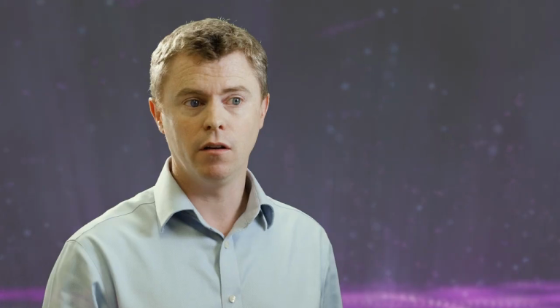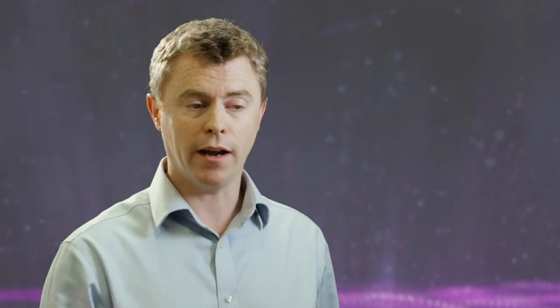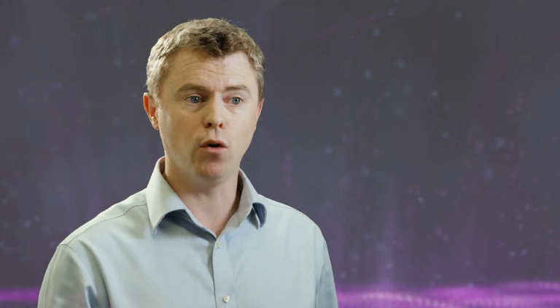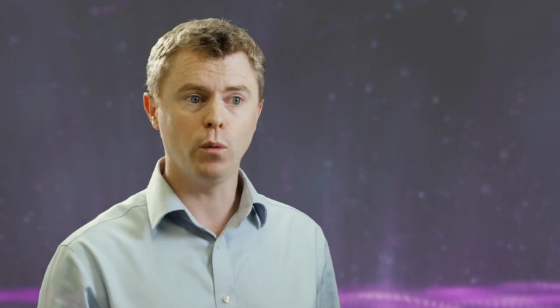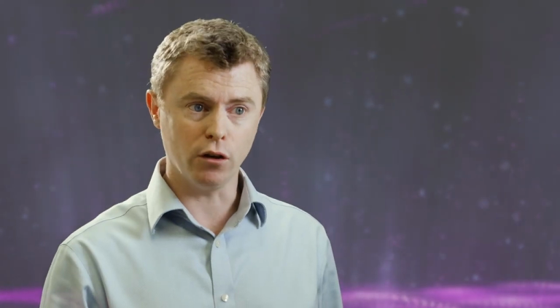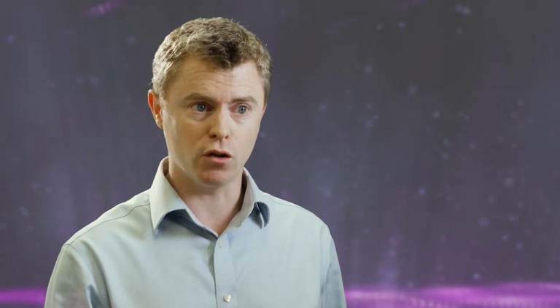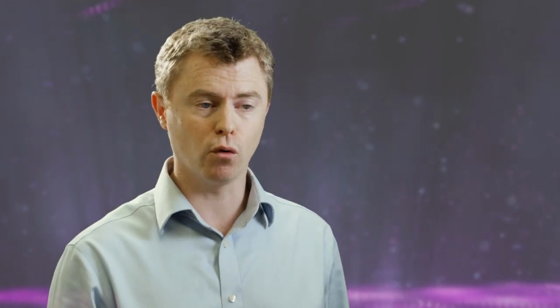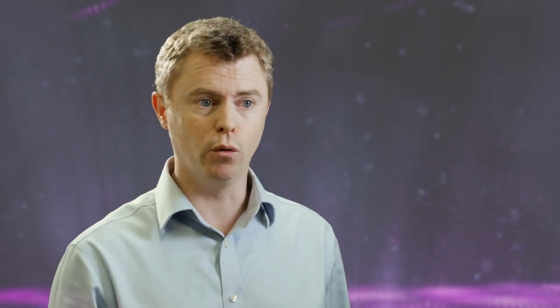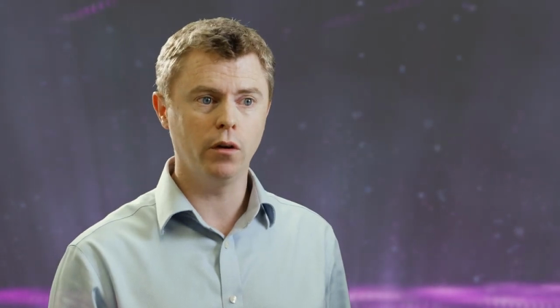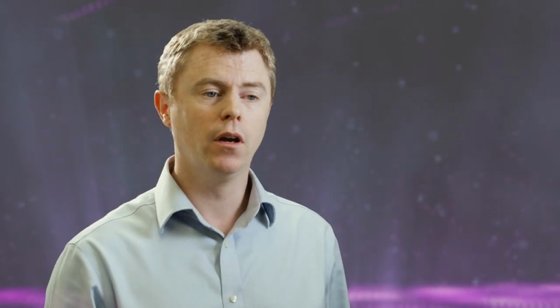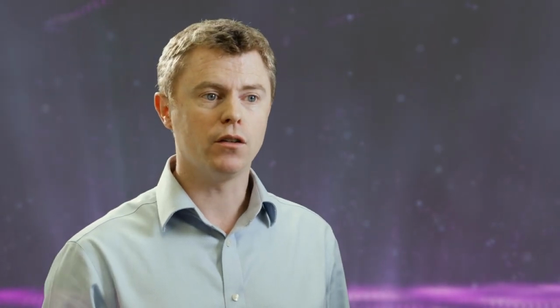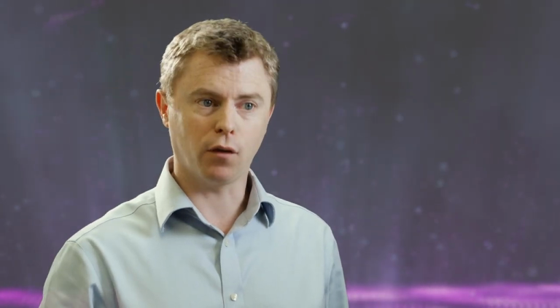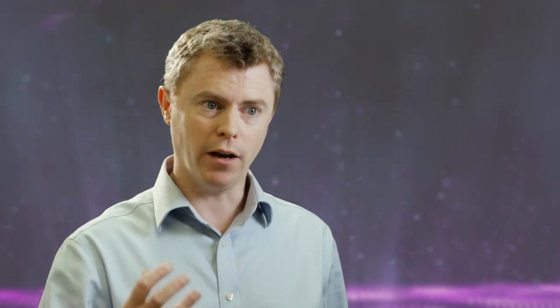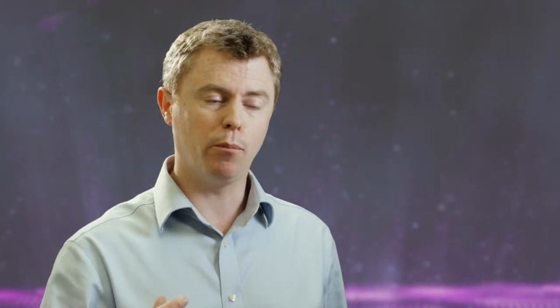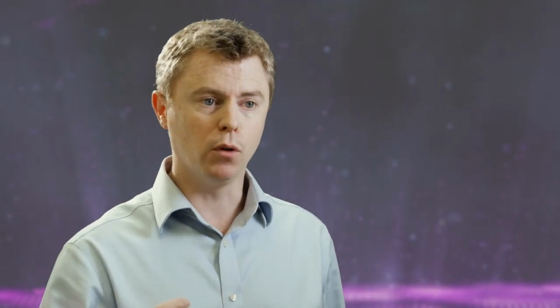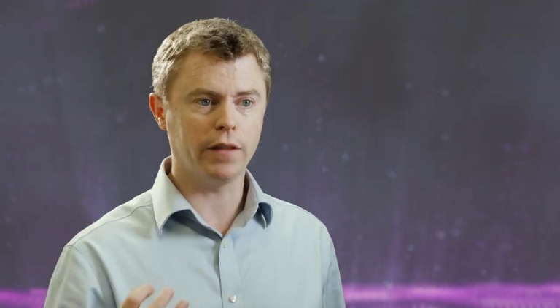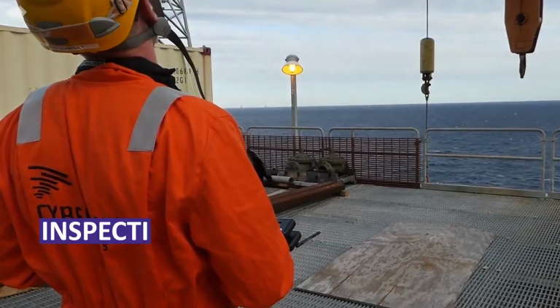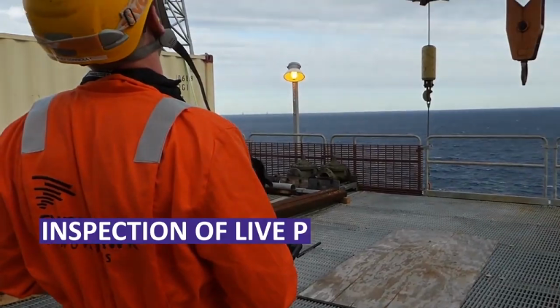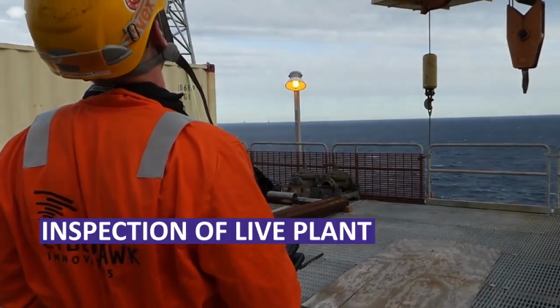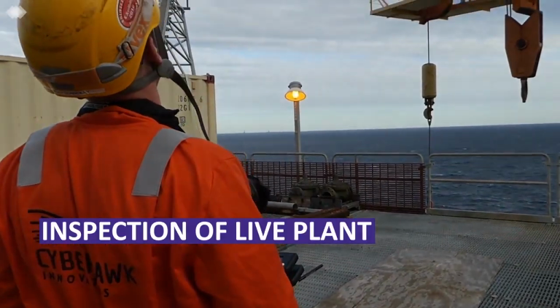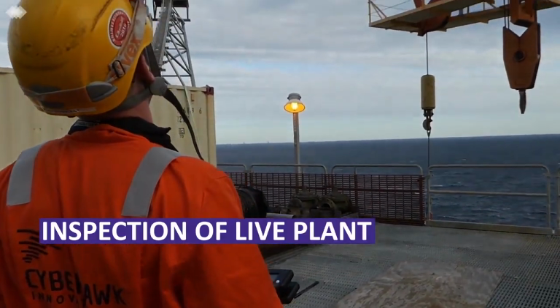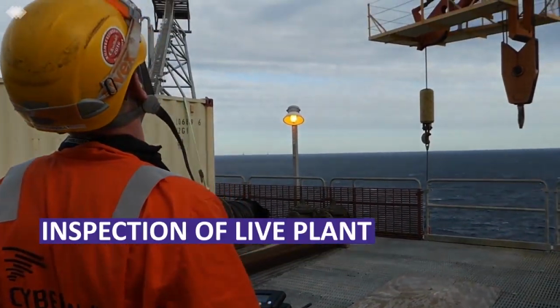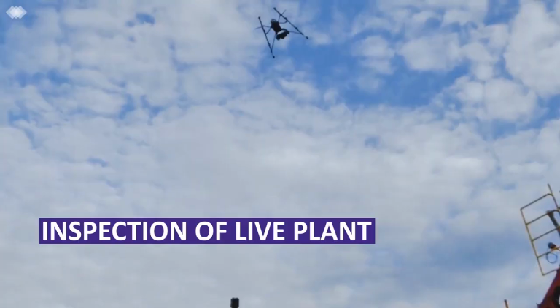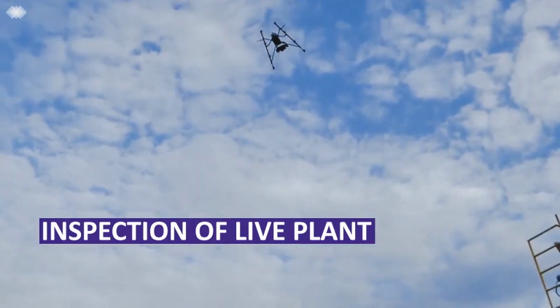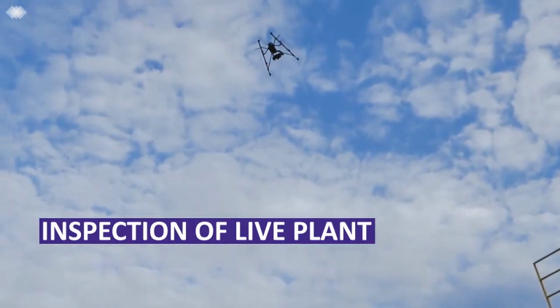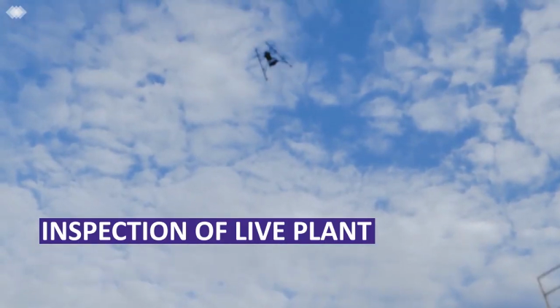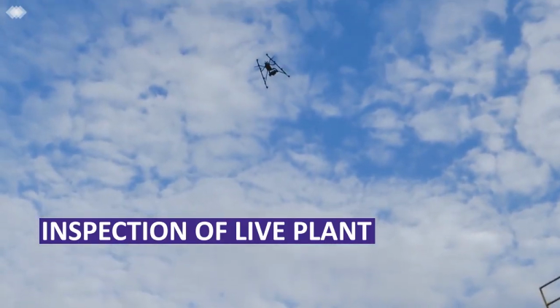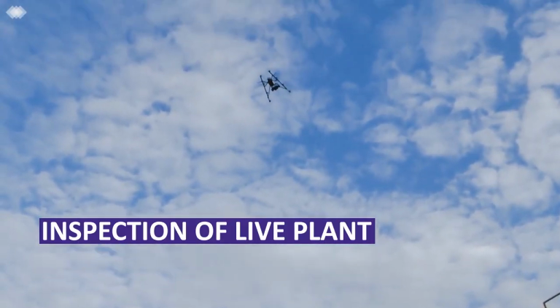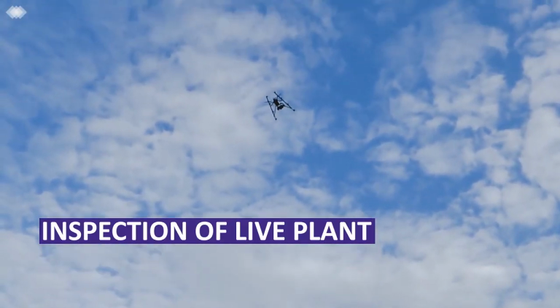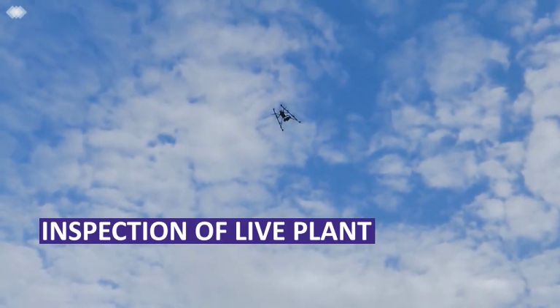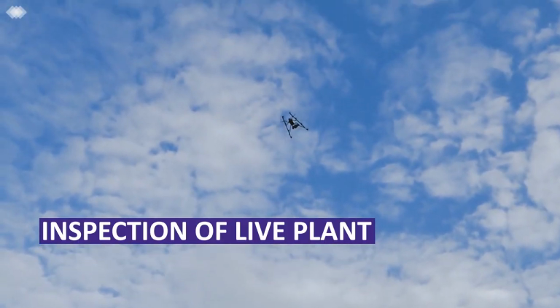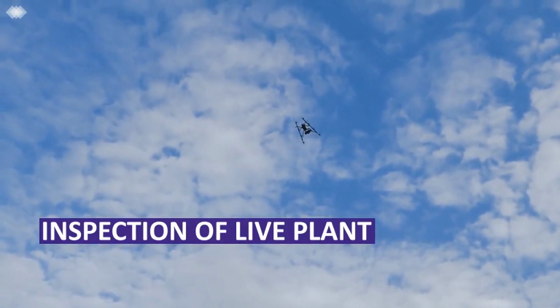Now we can use the drone to fly up, look at the condition of the flare while it's live, removing this requirement for a shutdown.